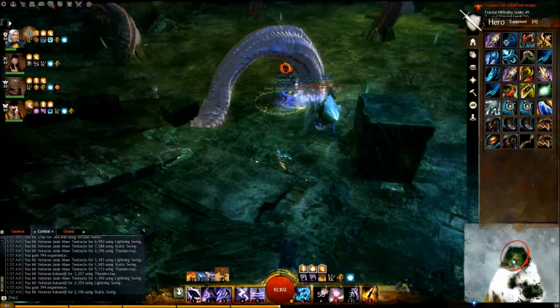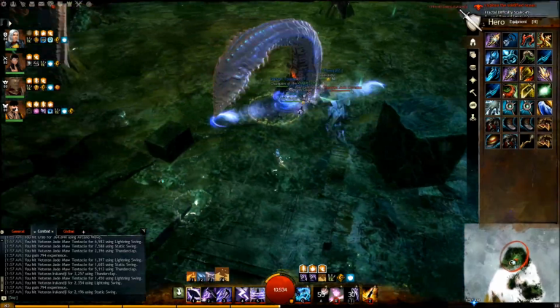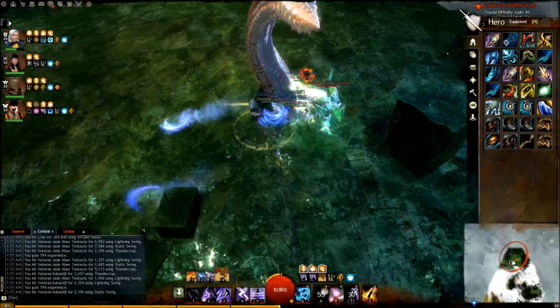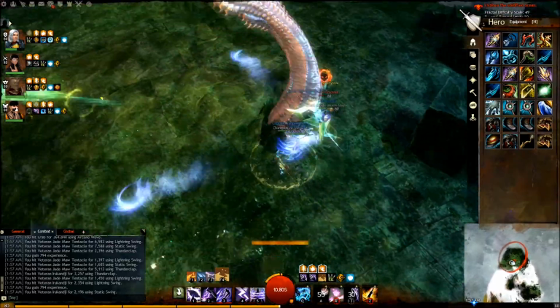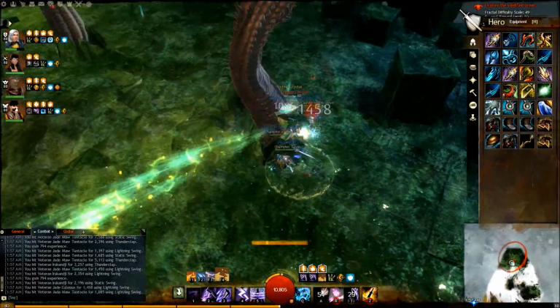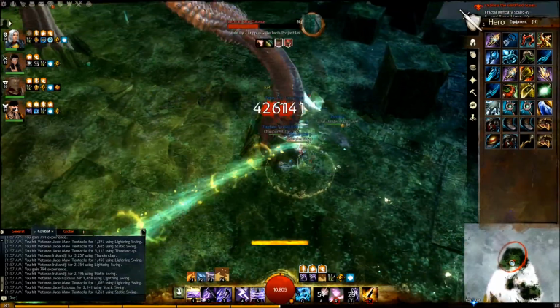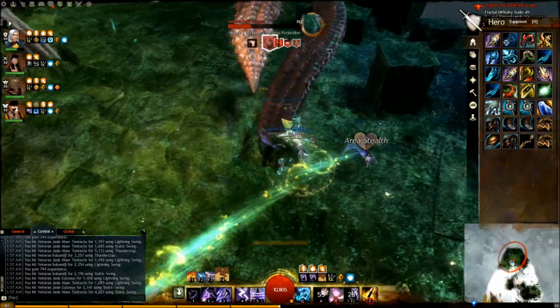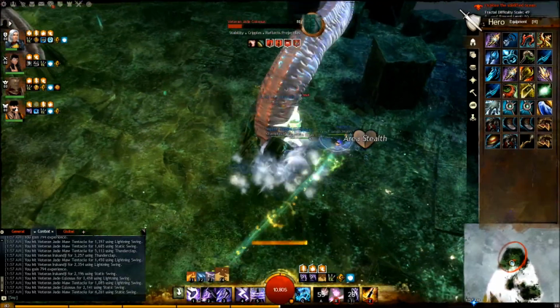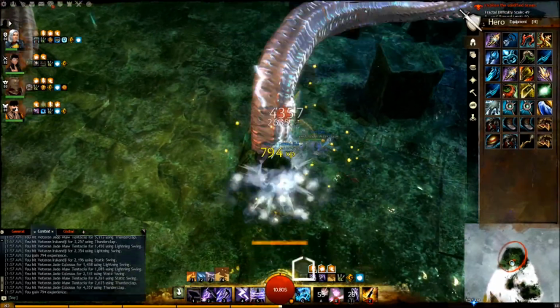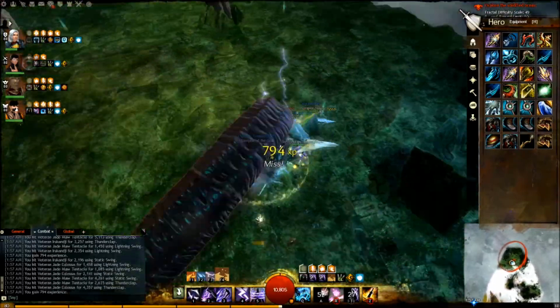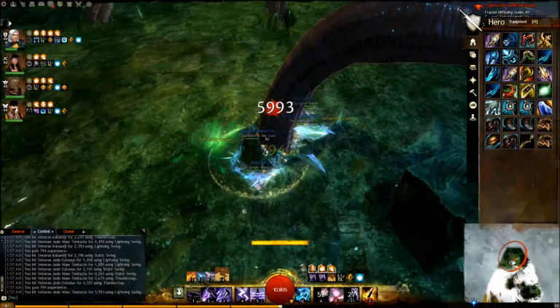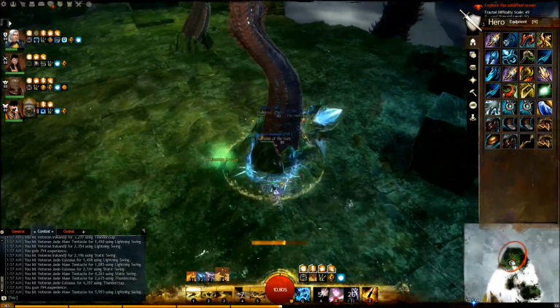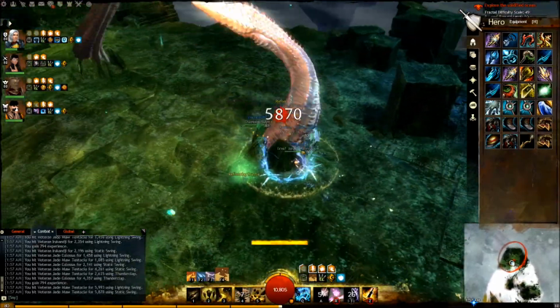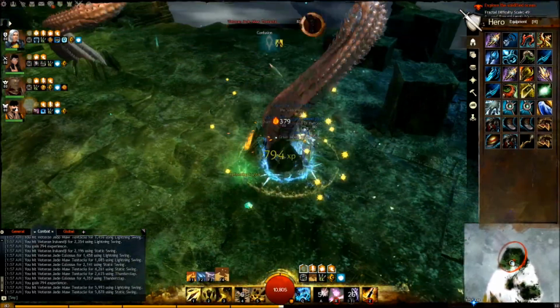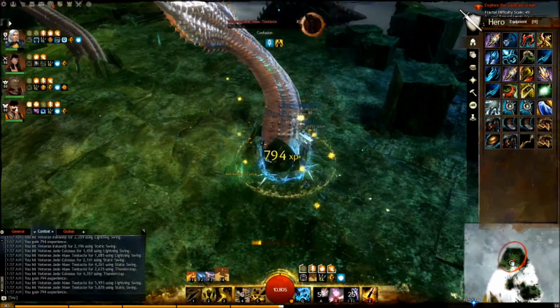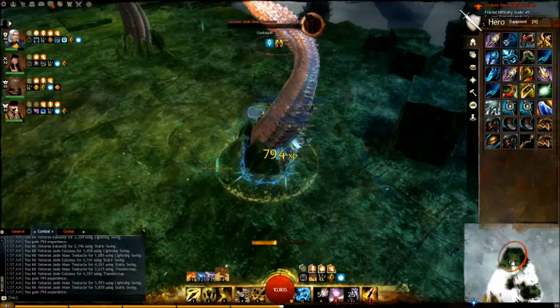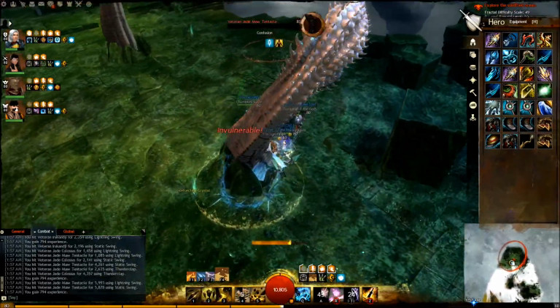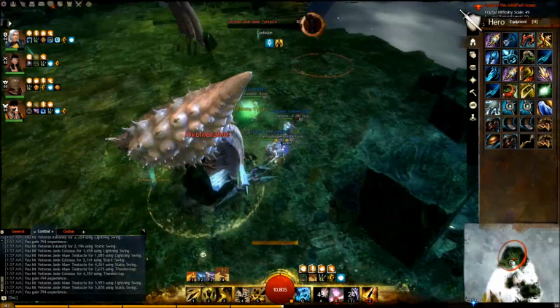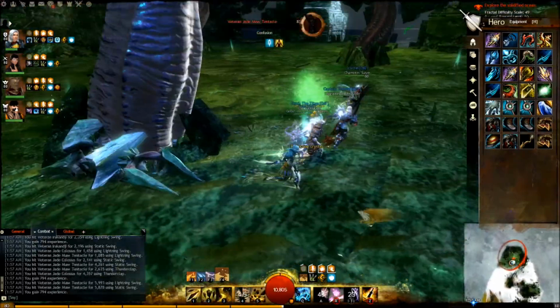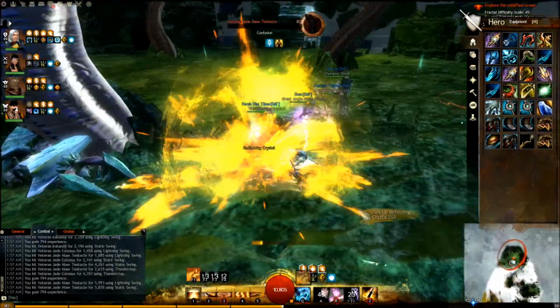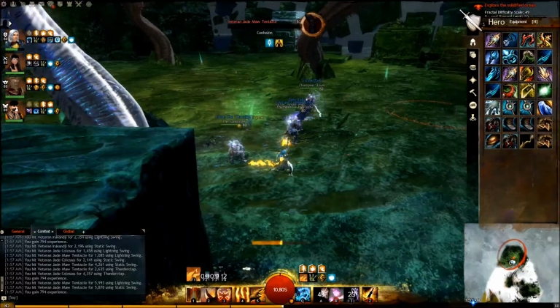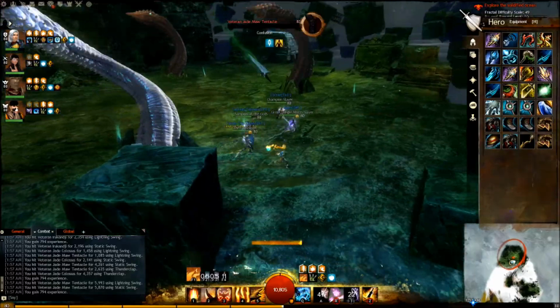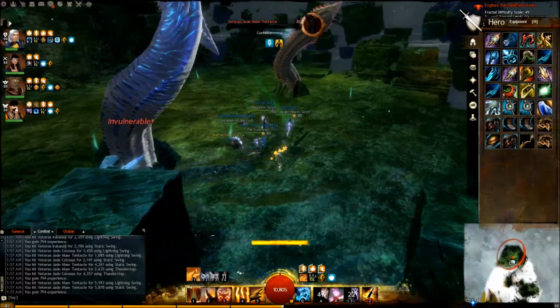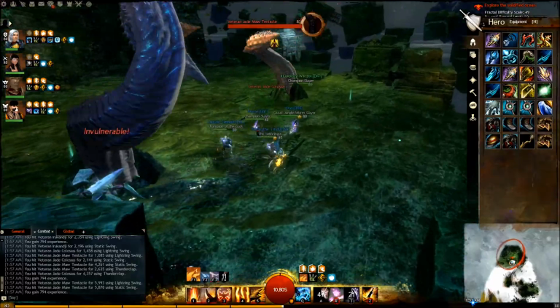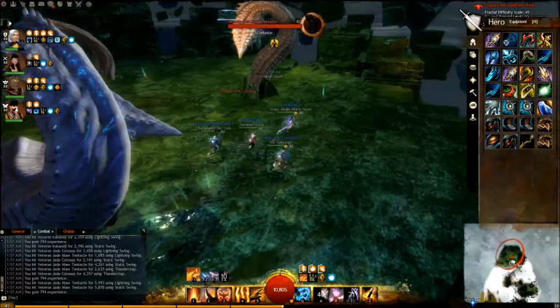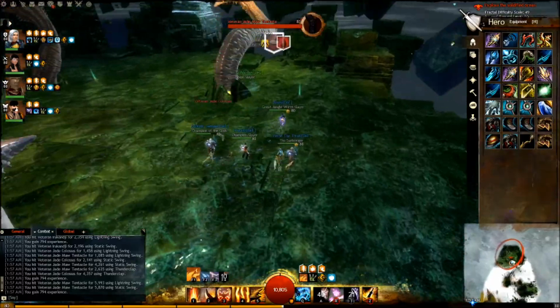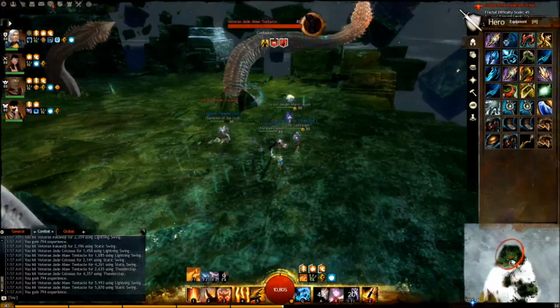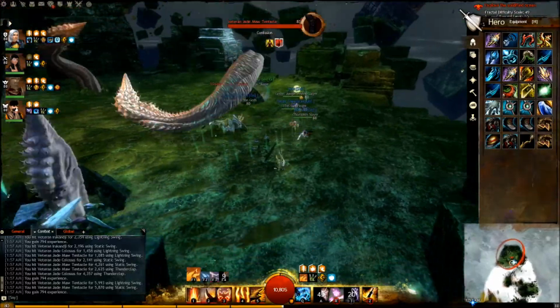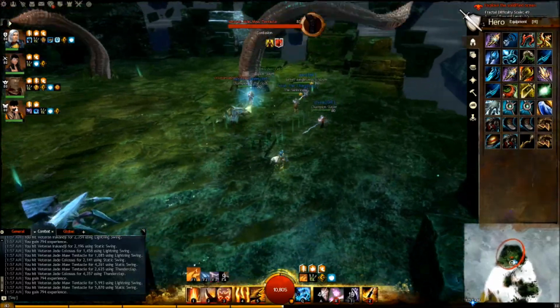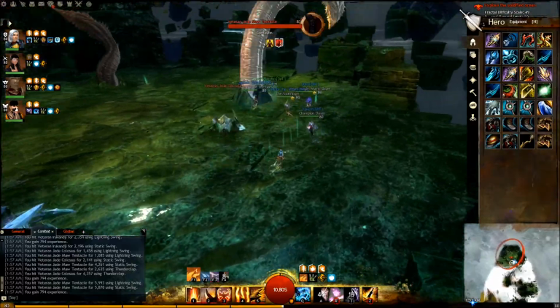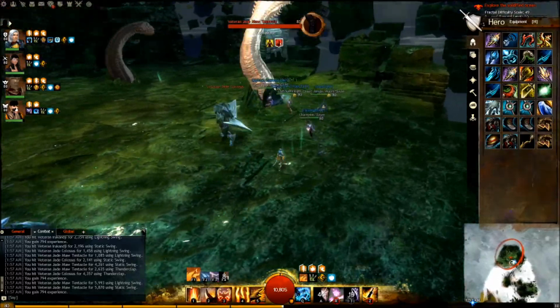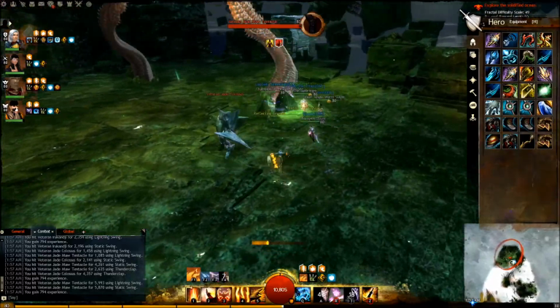Once the two tentacles are defeated, regroup with your party in the back left corner of the arena for the second phase of this fight.